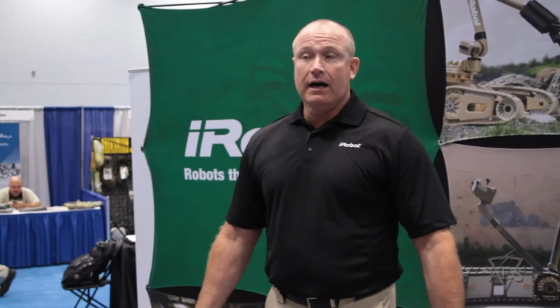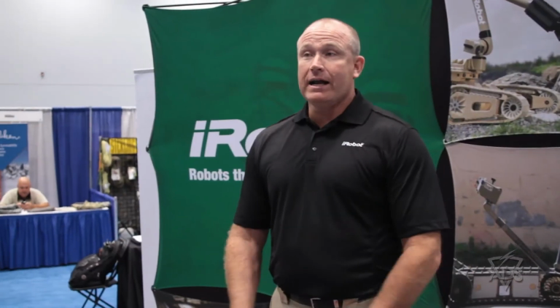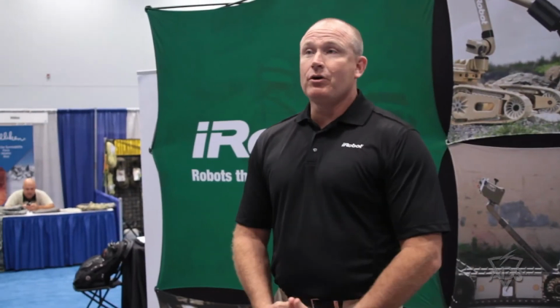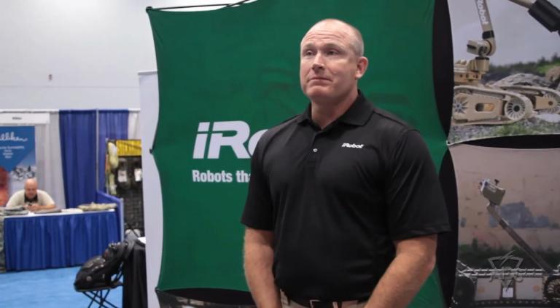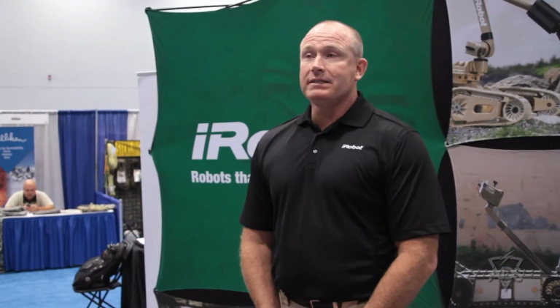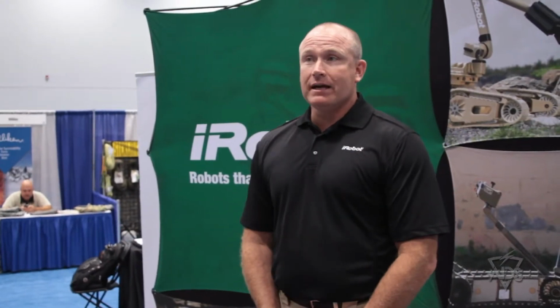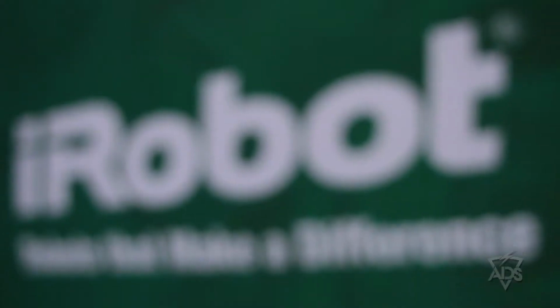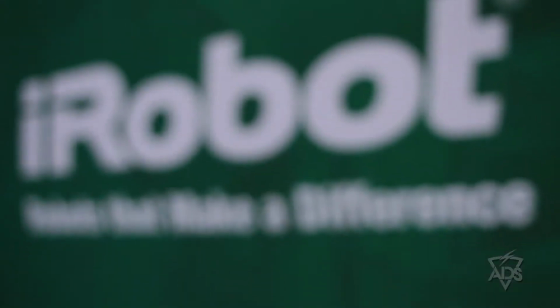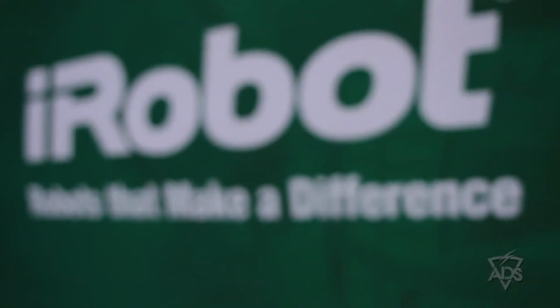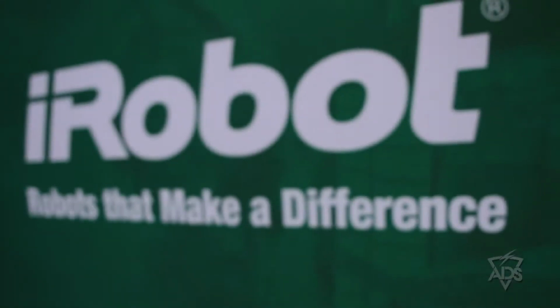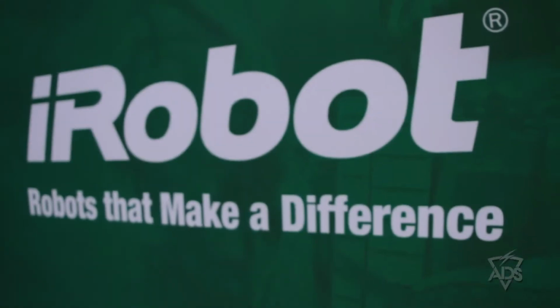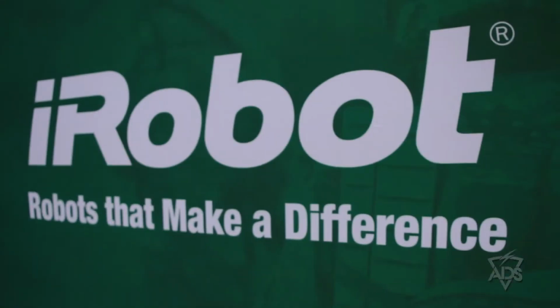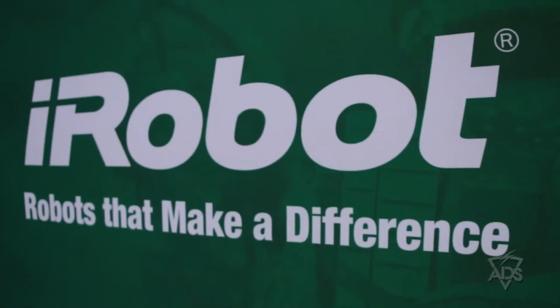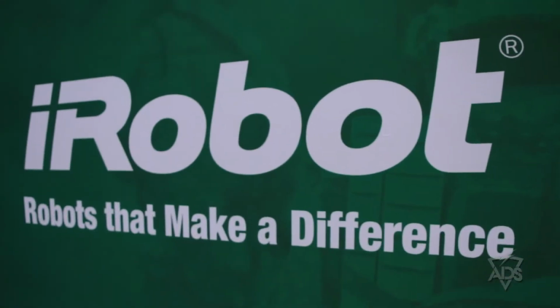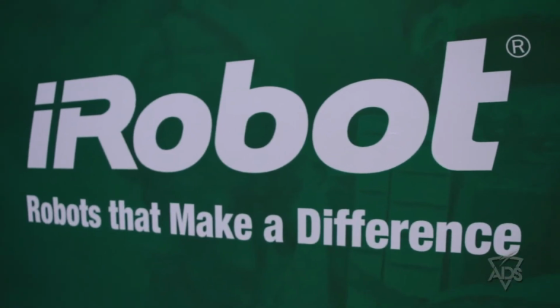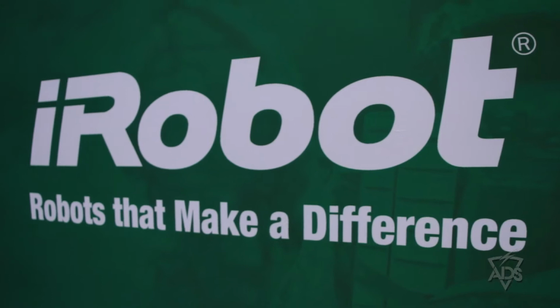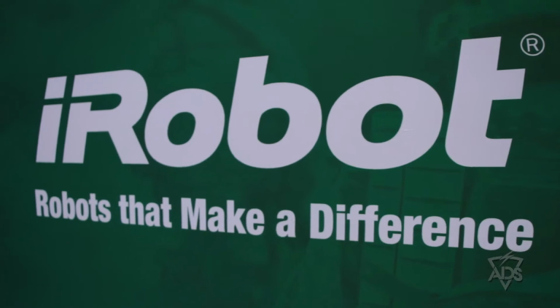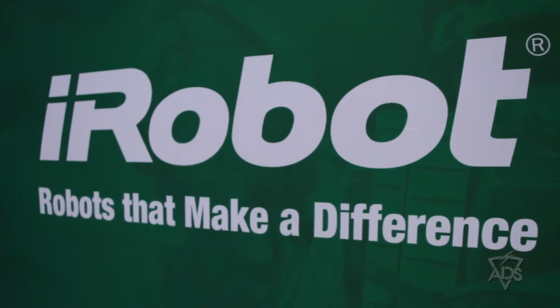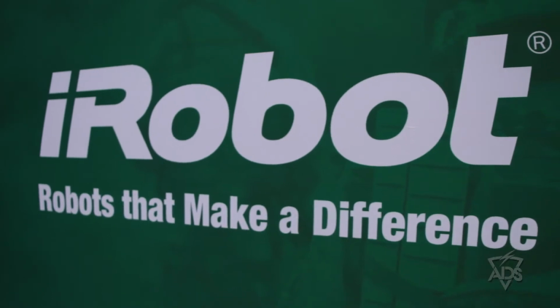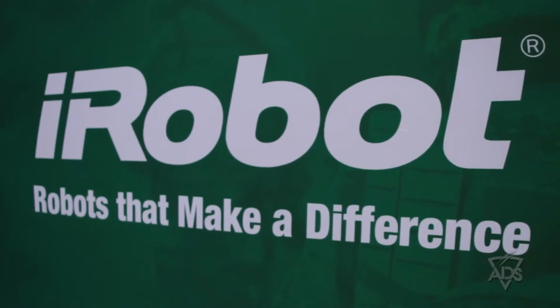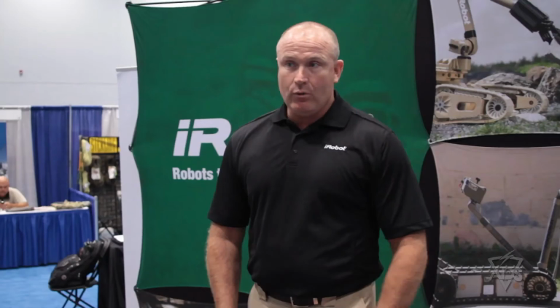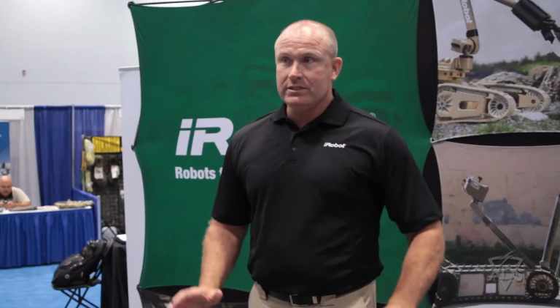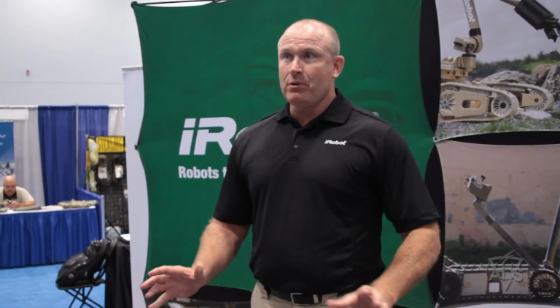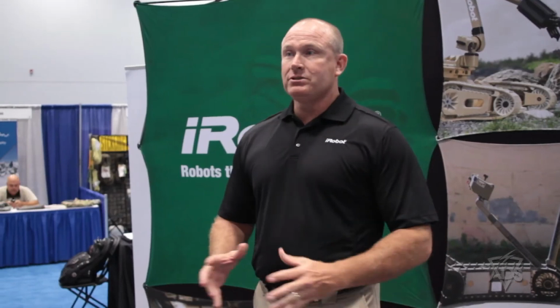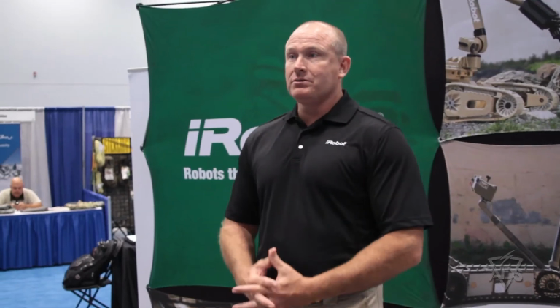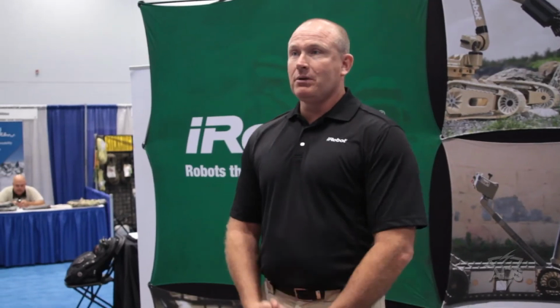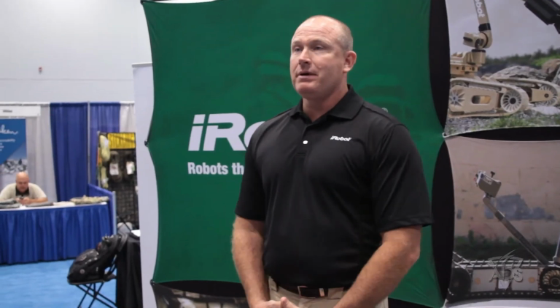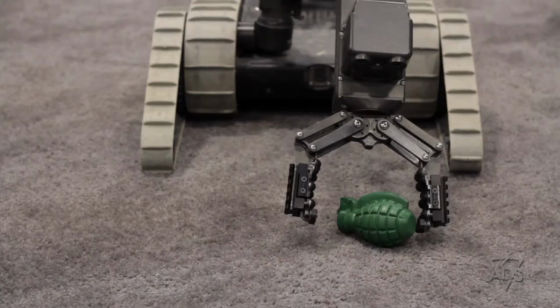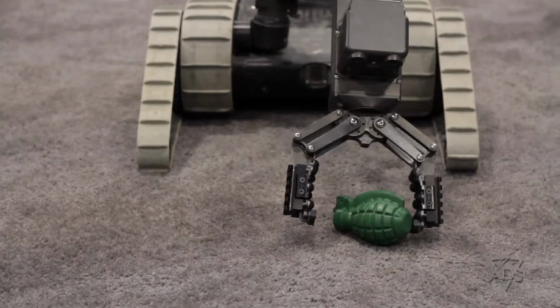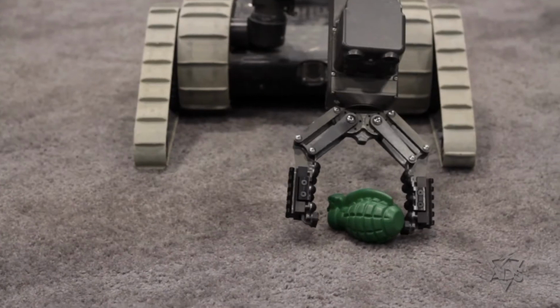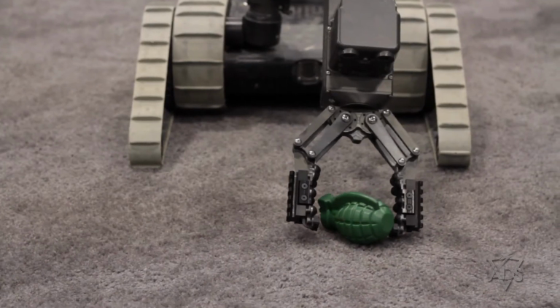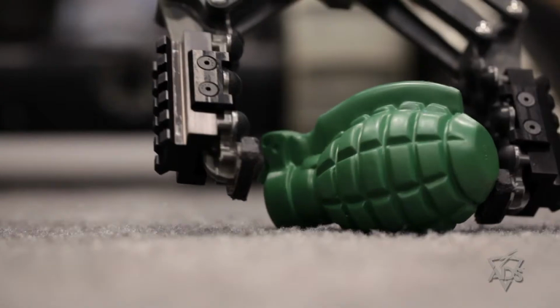Good afternoon, my name is Ed Duggan. I'm with iRobot Corporation here at the ADS Warrior Expo. I want to take a moment to talk a little bit about our SUGV robots.